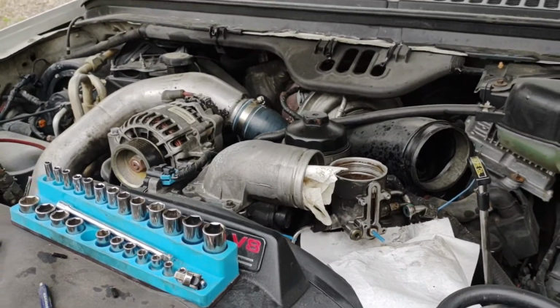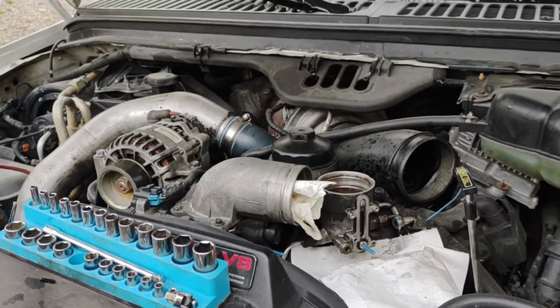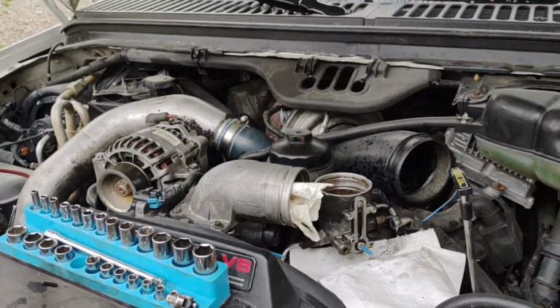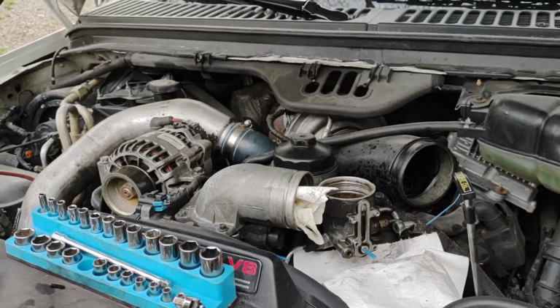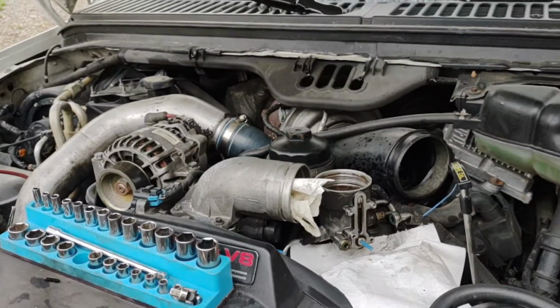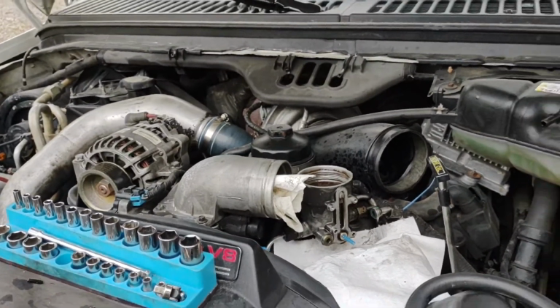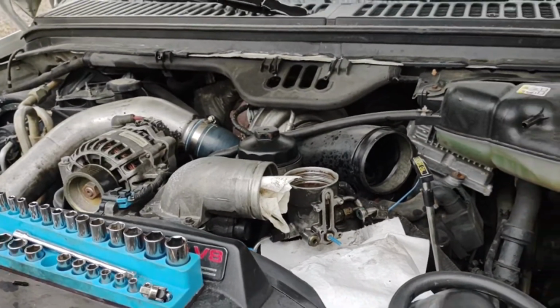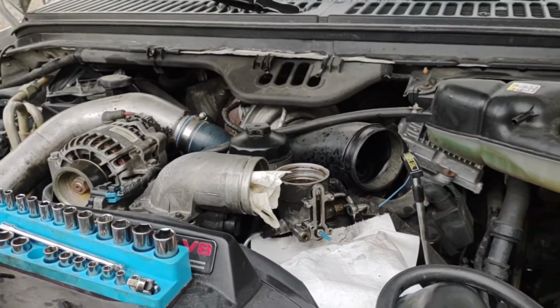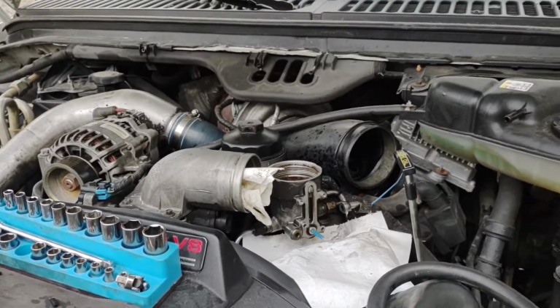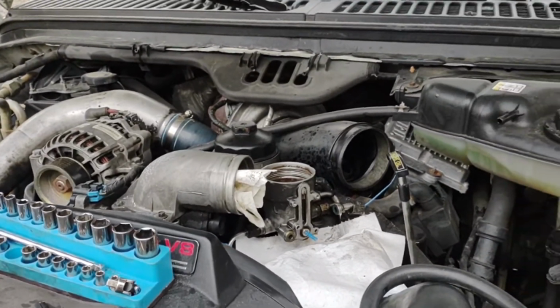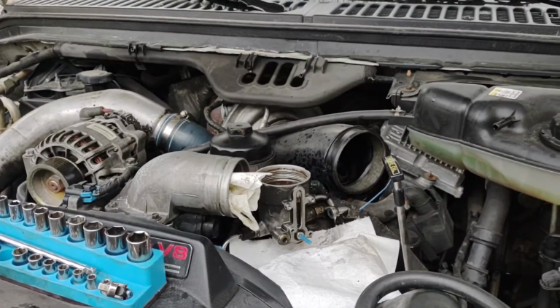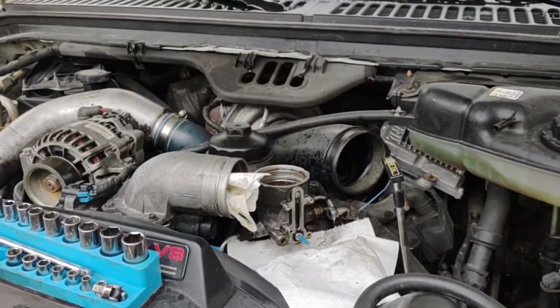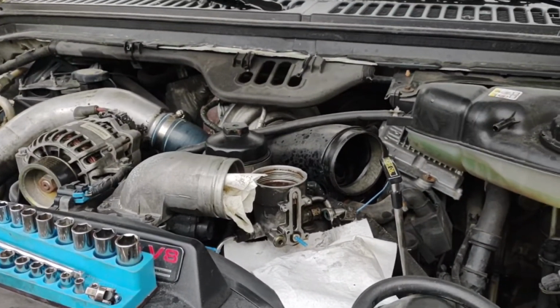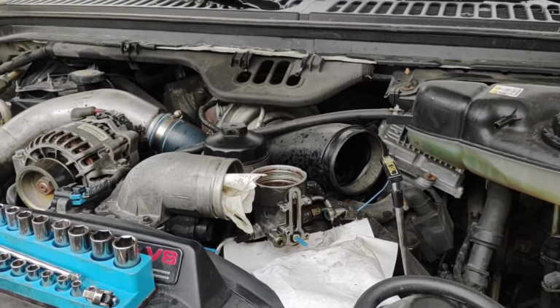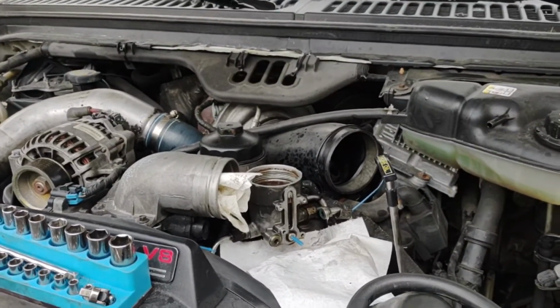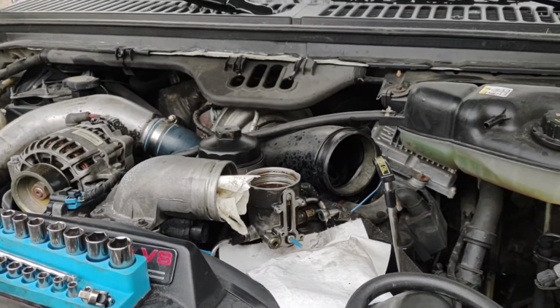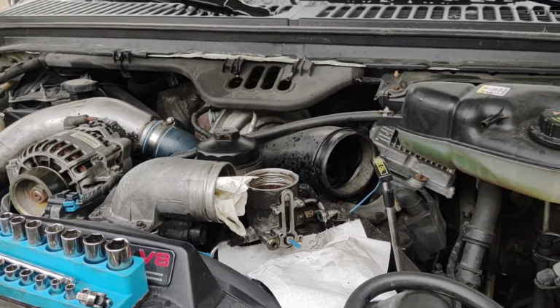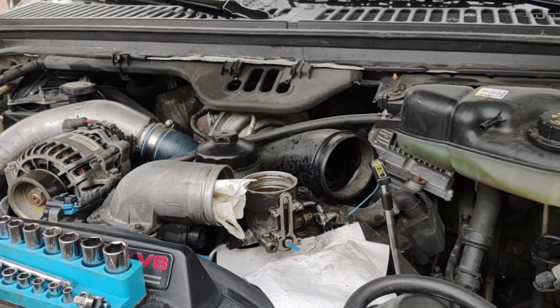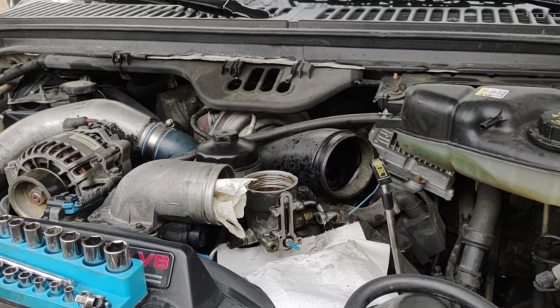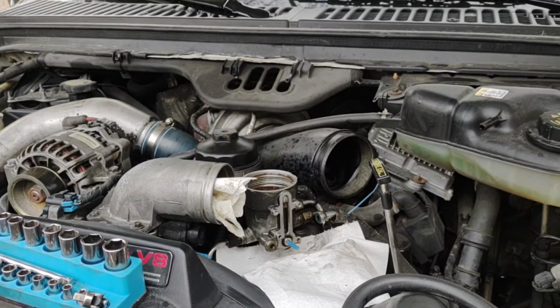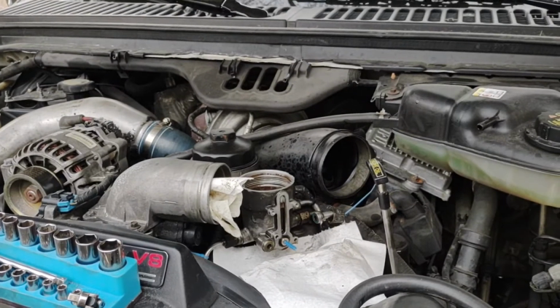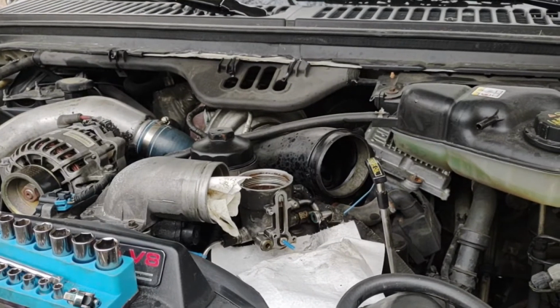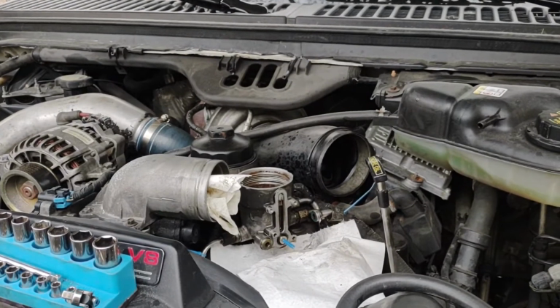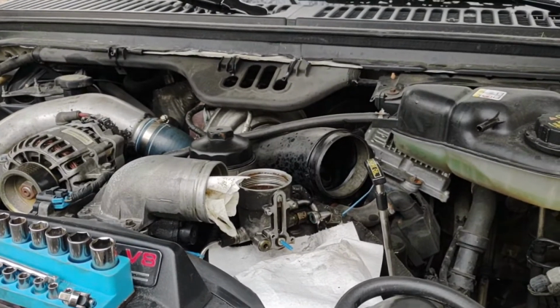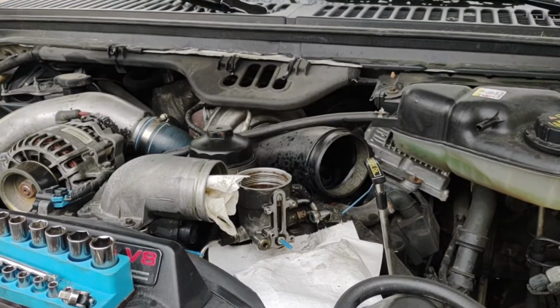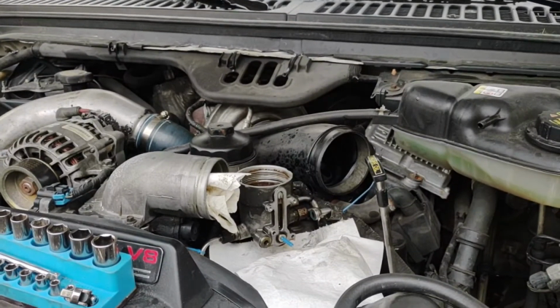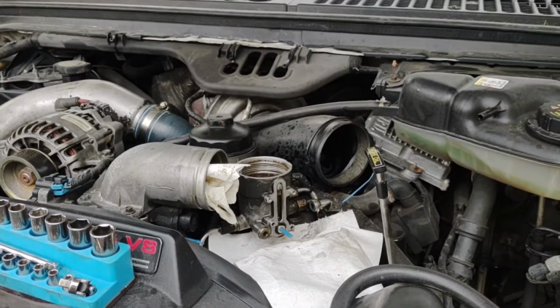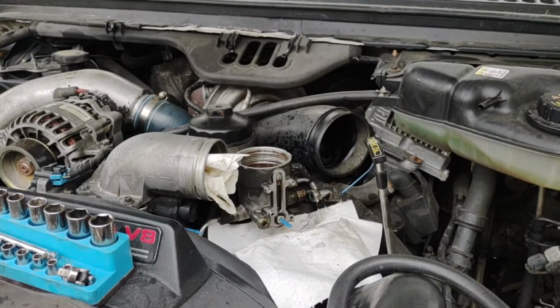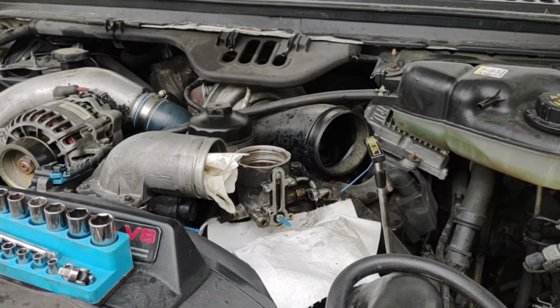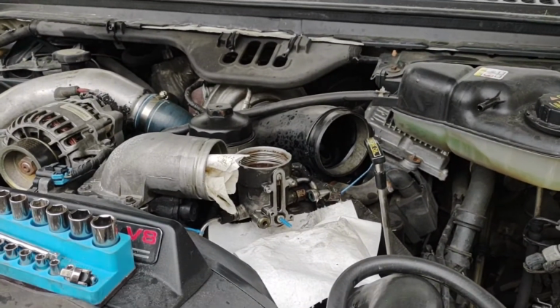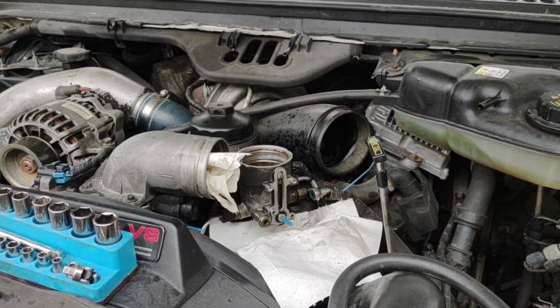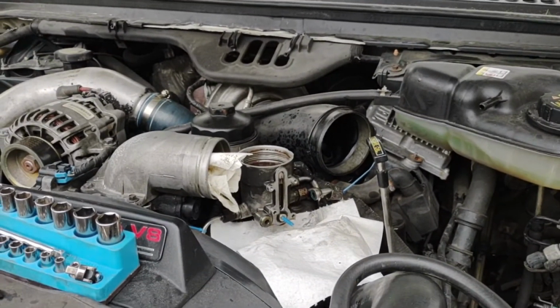Got insurance on it, getting a tag on it tomorrow hopefully, and I'll drive it a little bit if I get this finished up. Appreciate it.